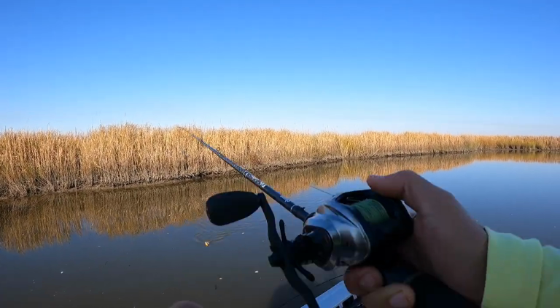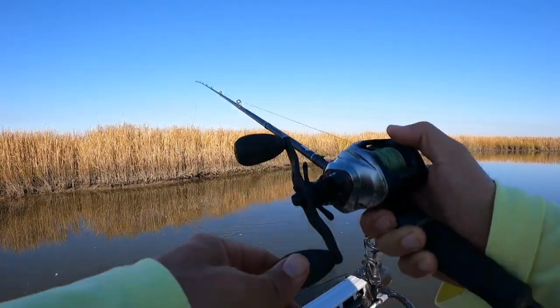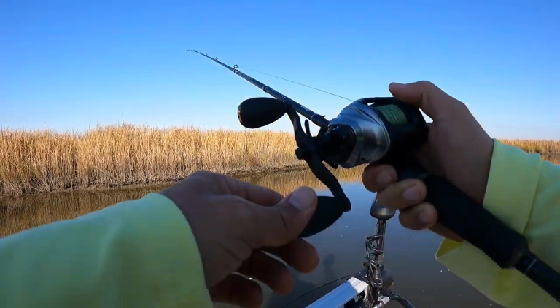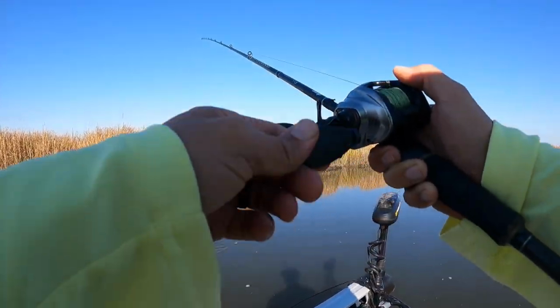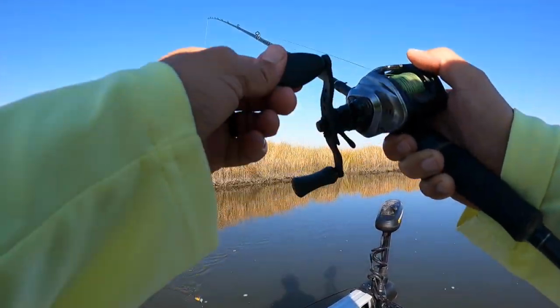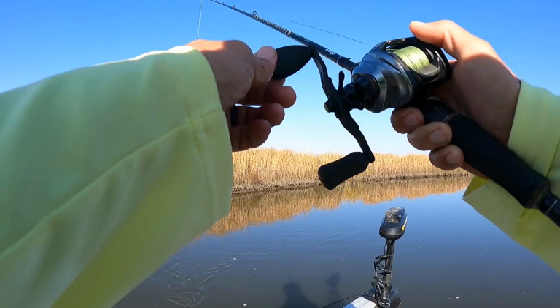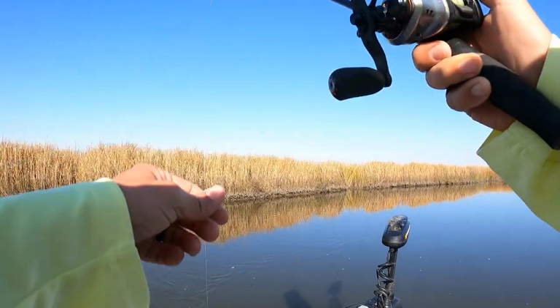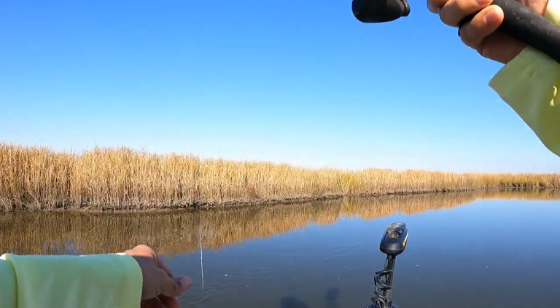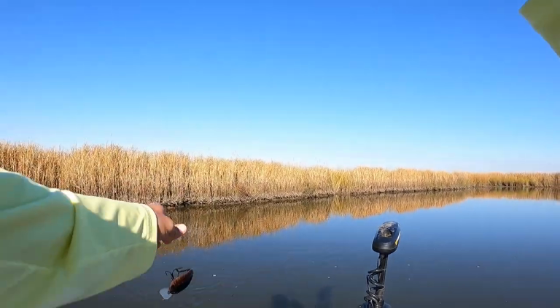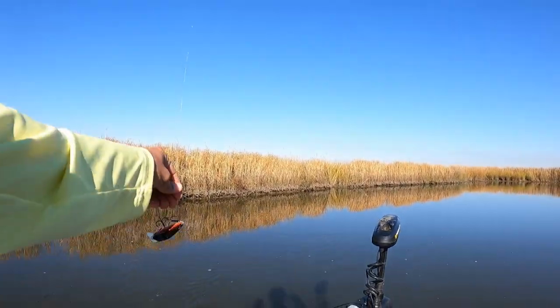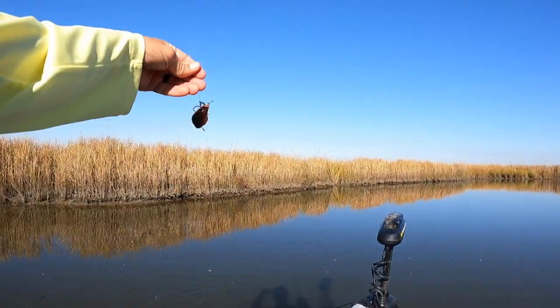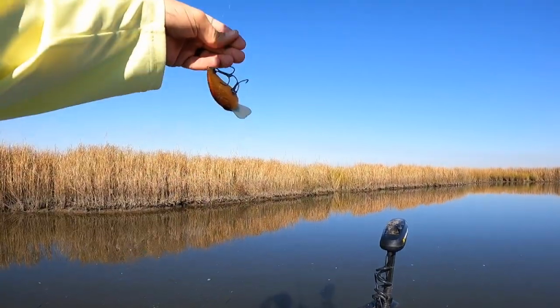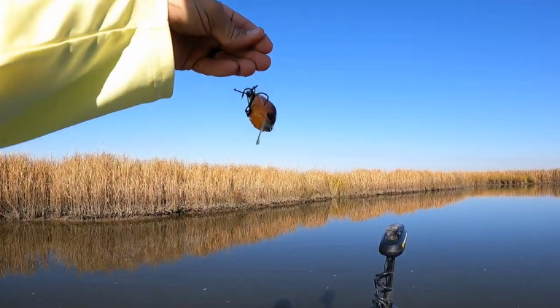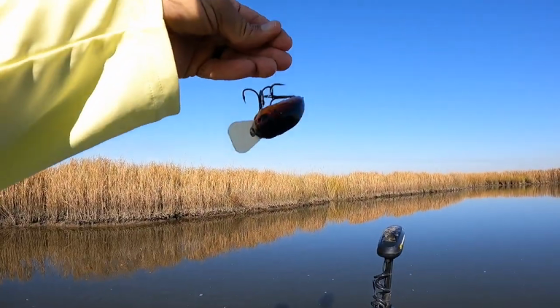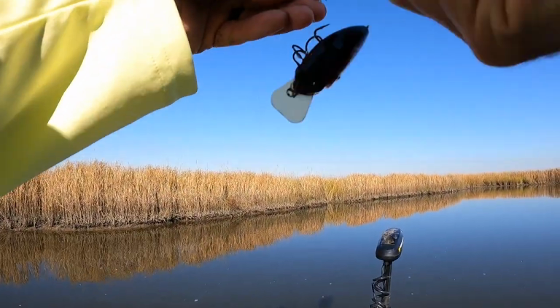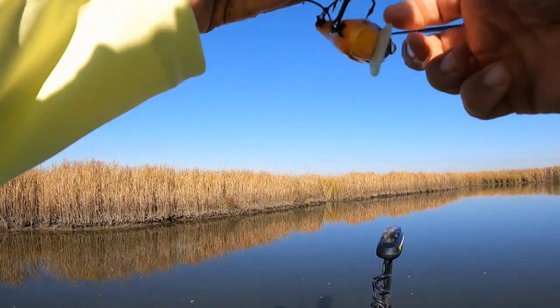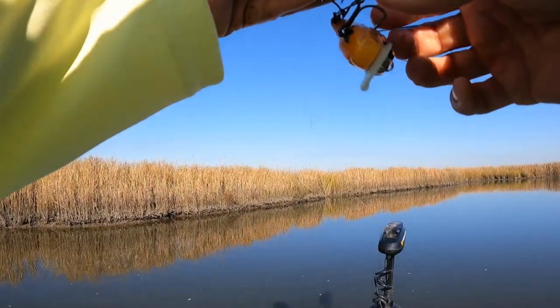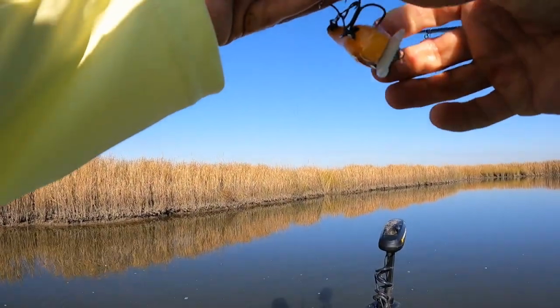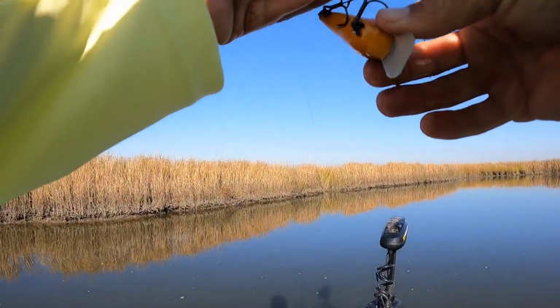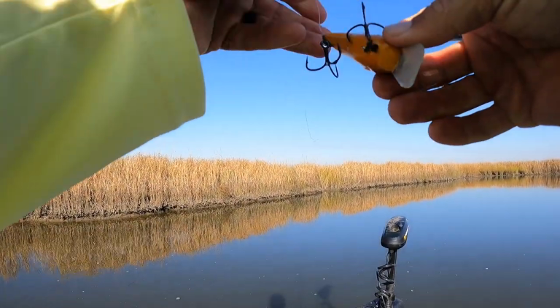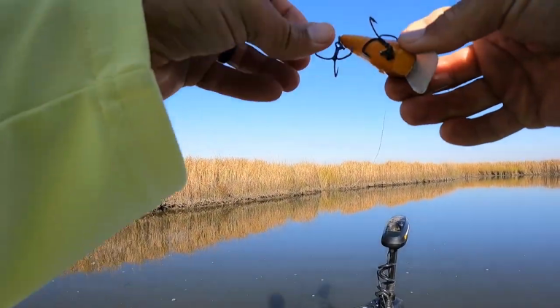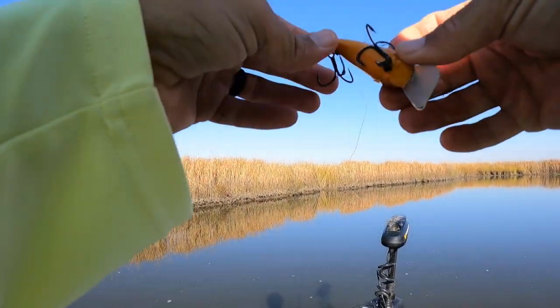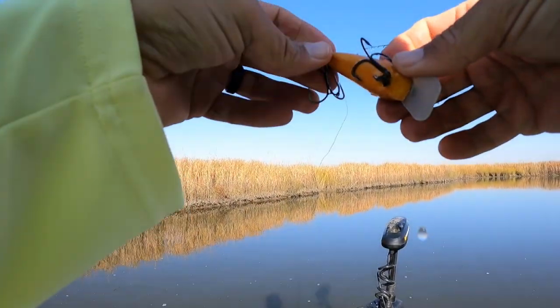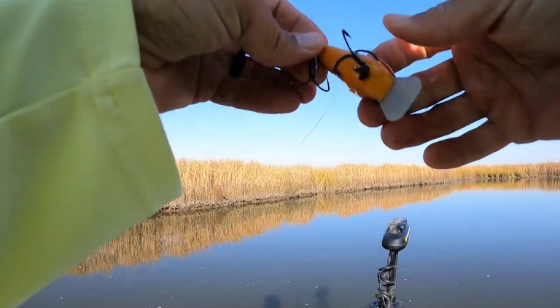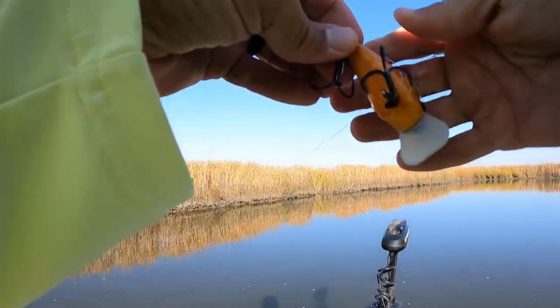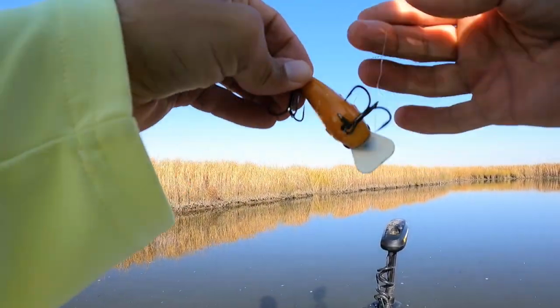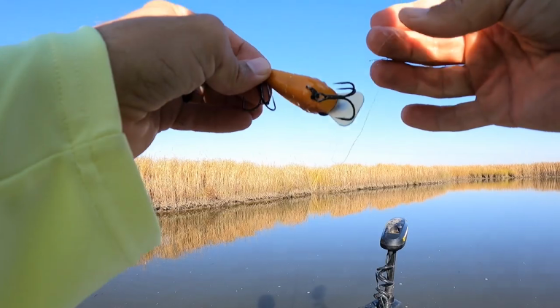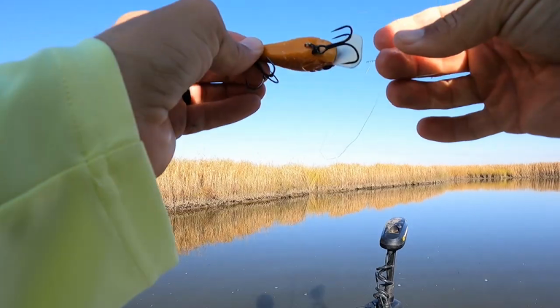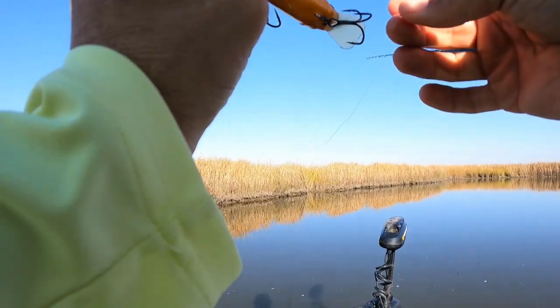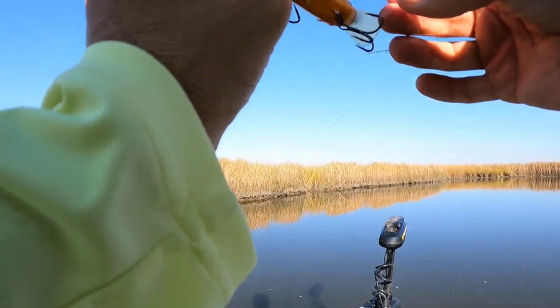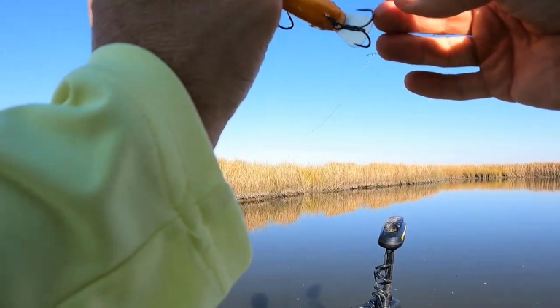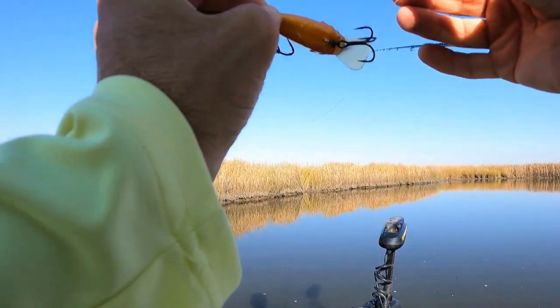My SP57 got a little fouled, so I was just kind of walking it in like a topwater, and a bass came up and smoked it.